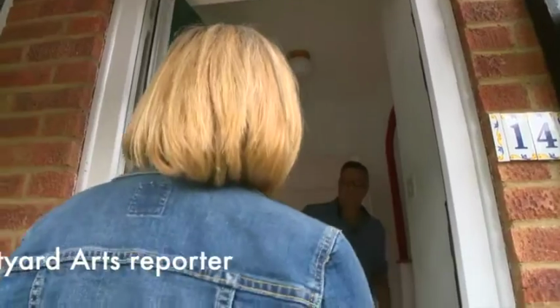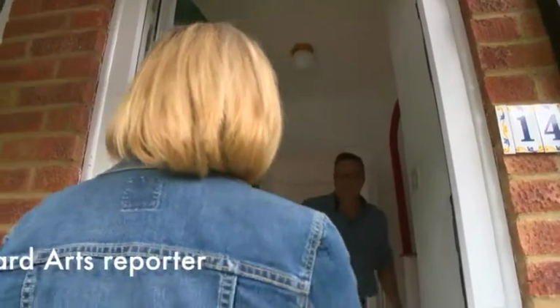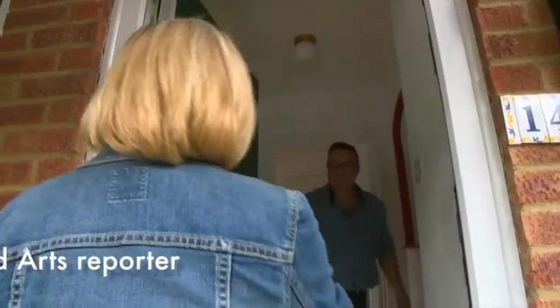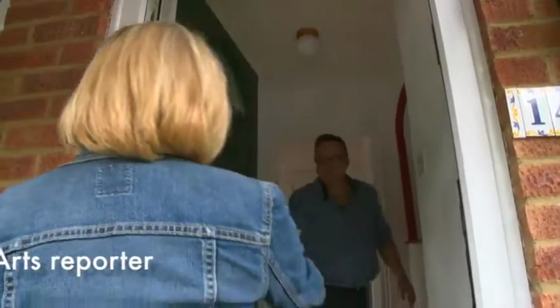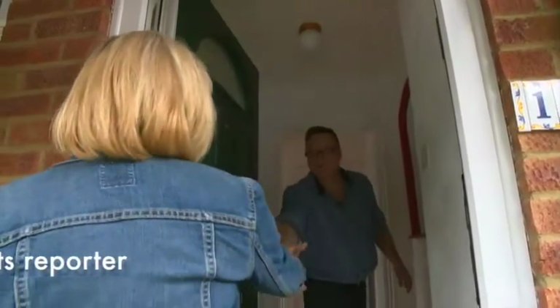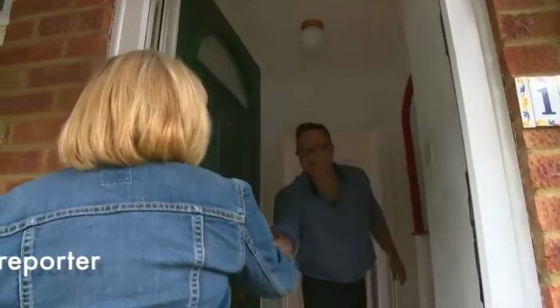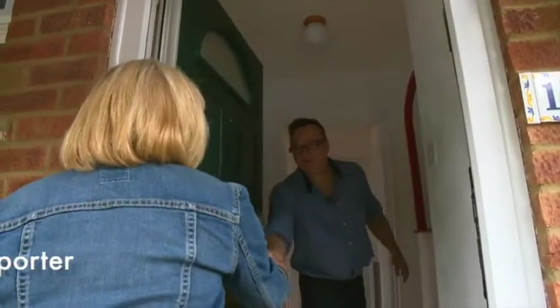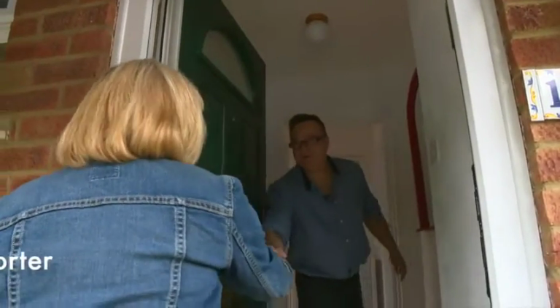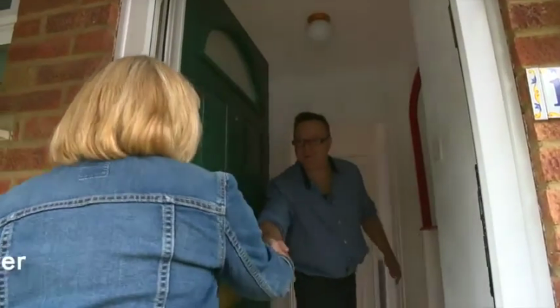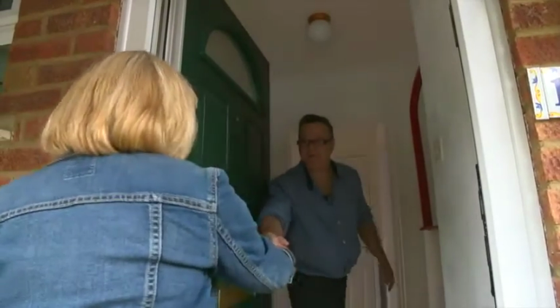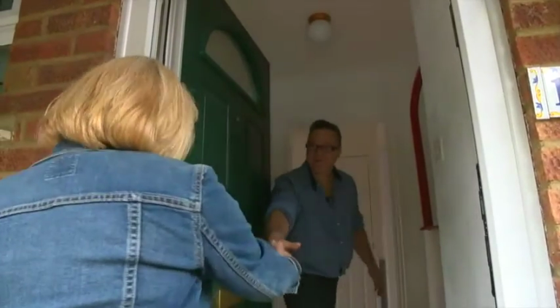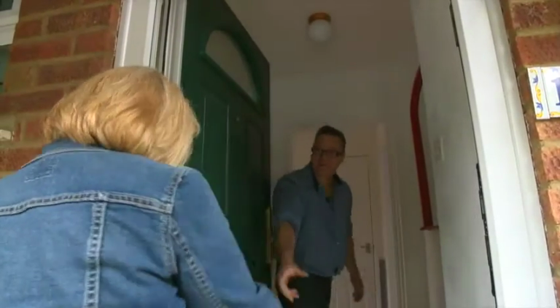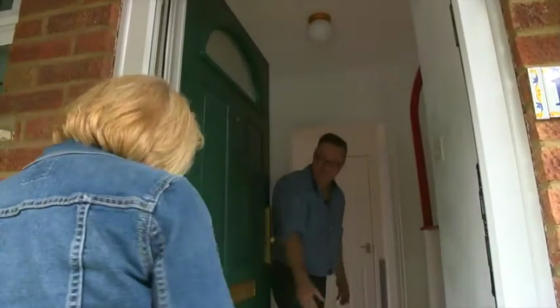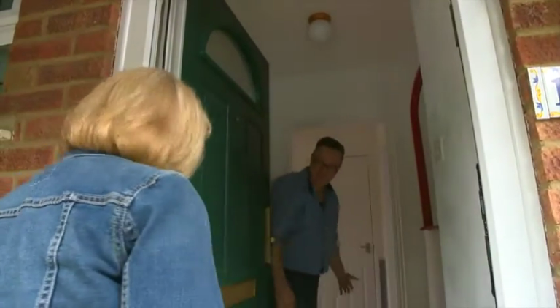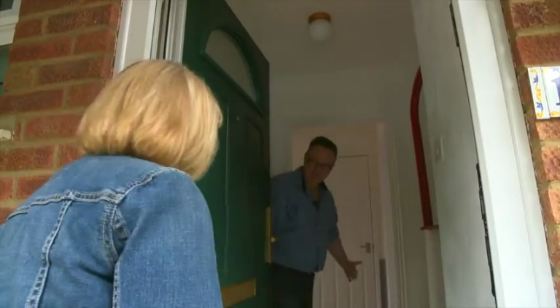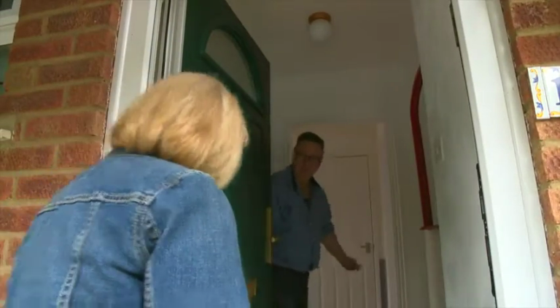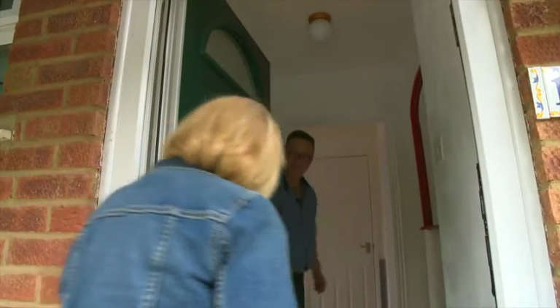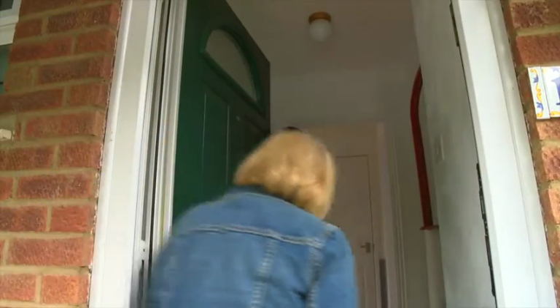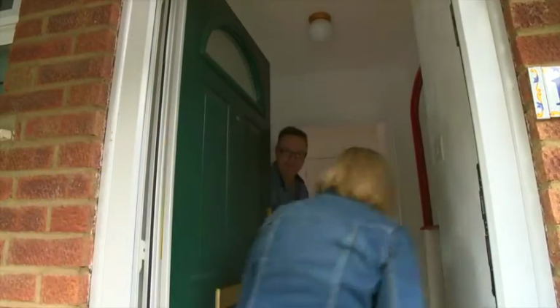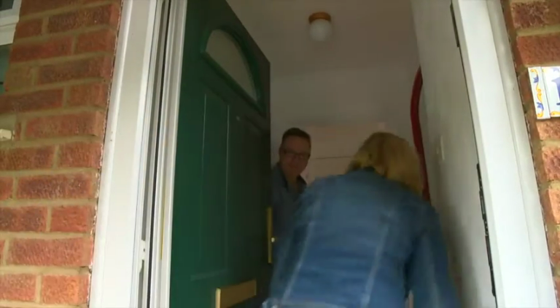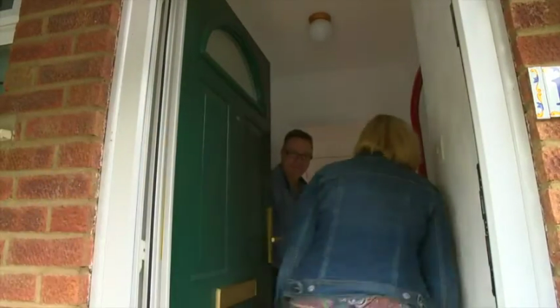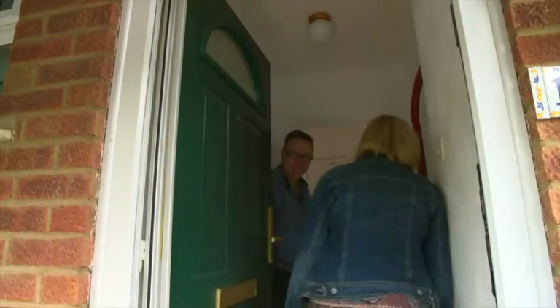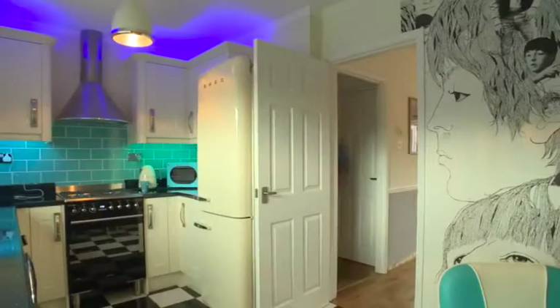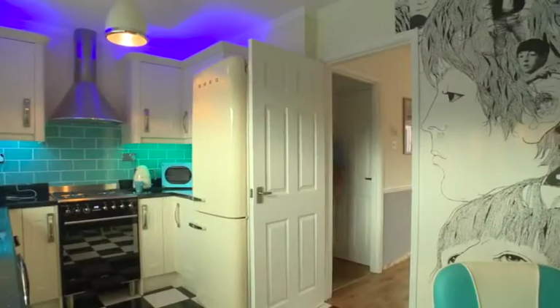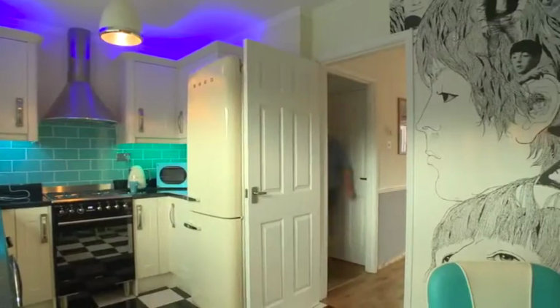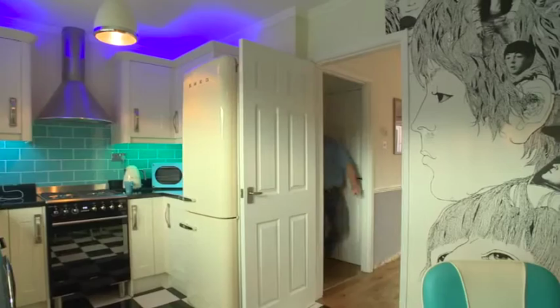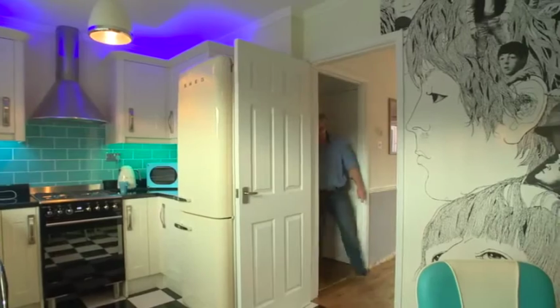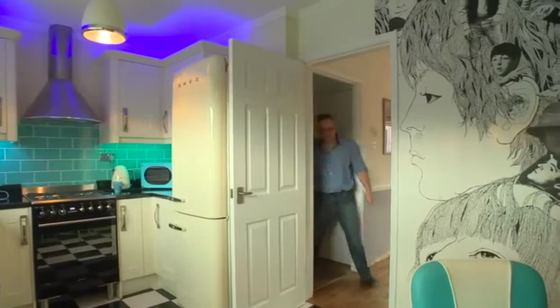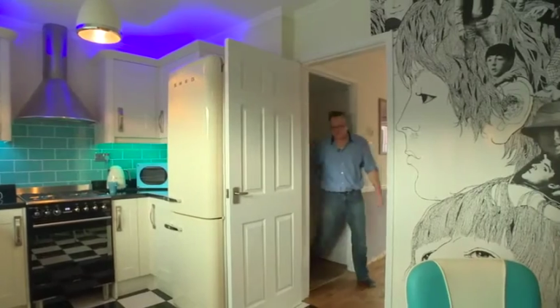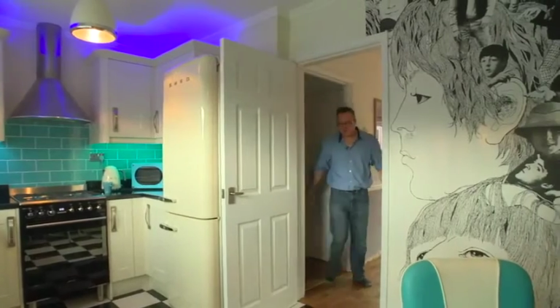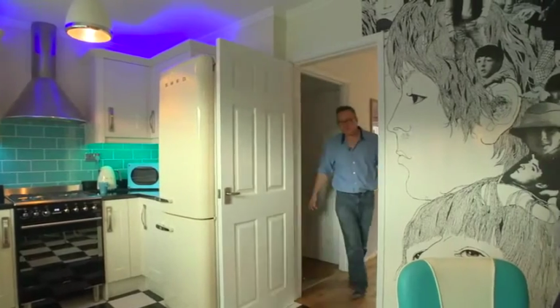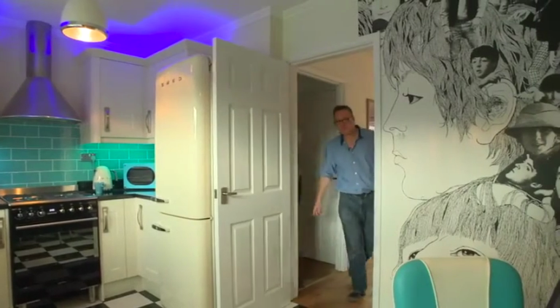Hello, everybody. Hello, Johnny. Thank you. Come in. Let me show you food in the kitchen, shall we? Oh, that's great.